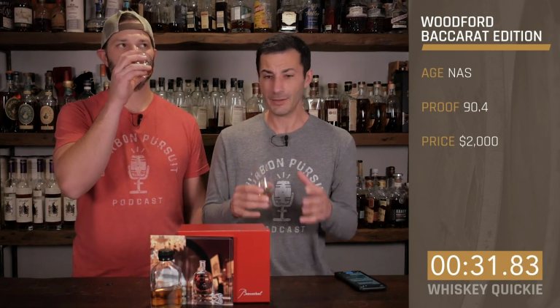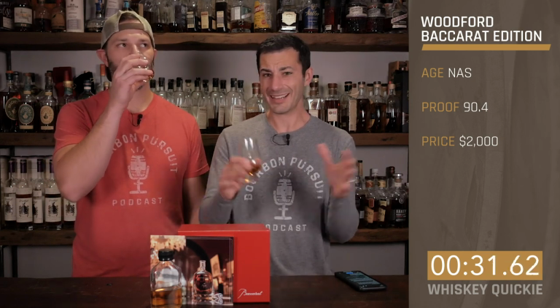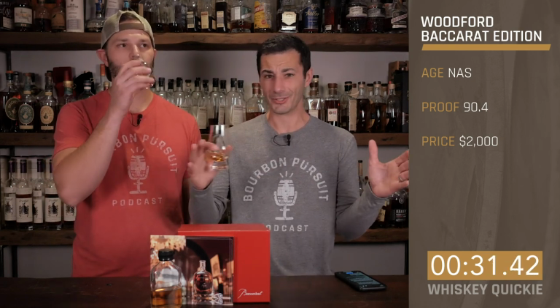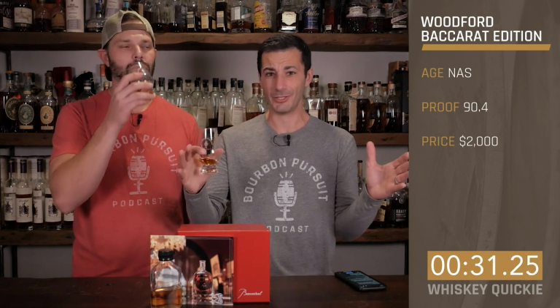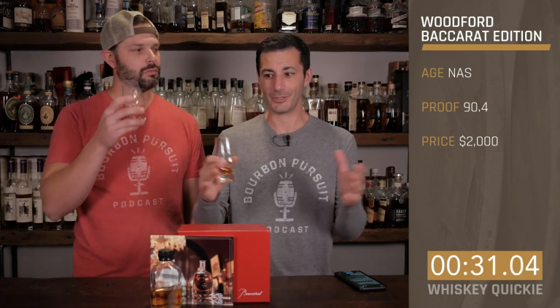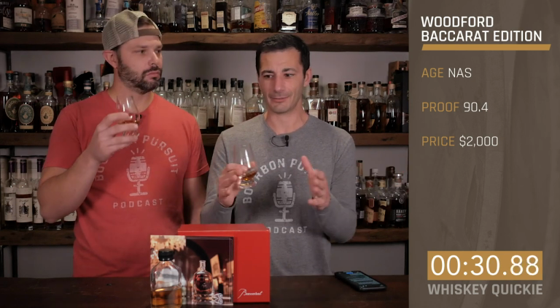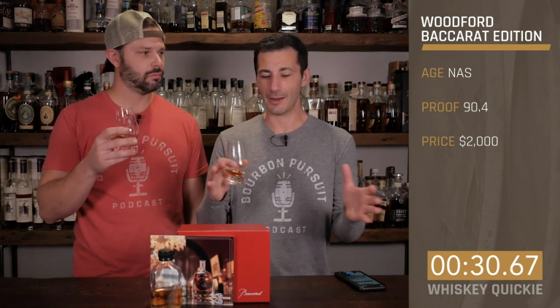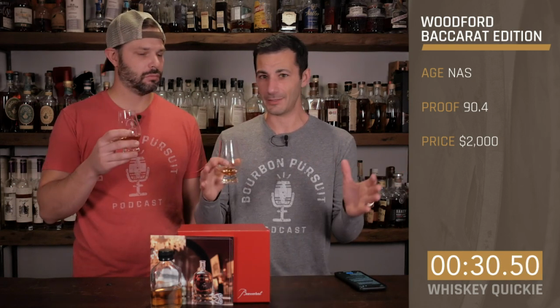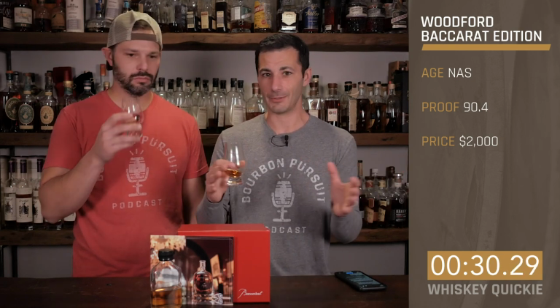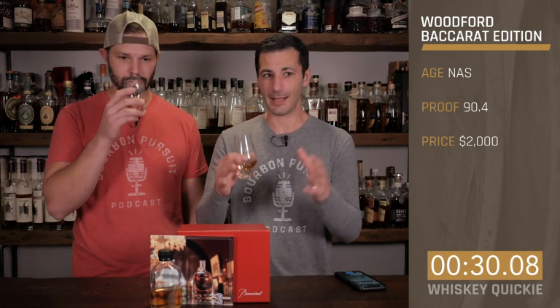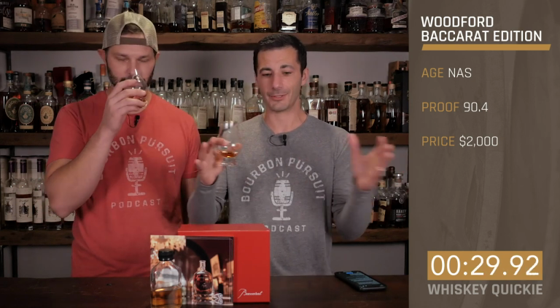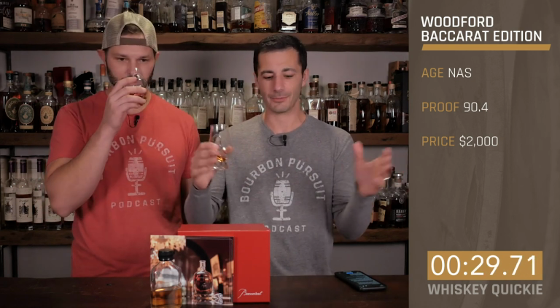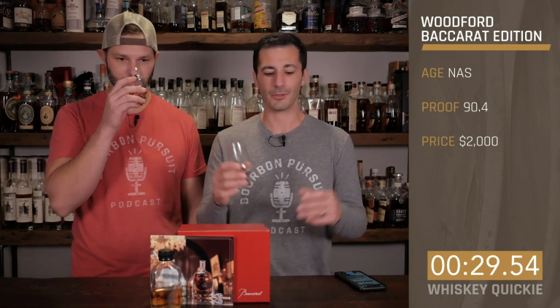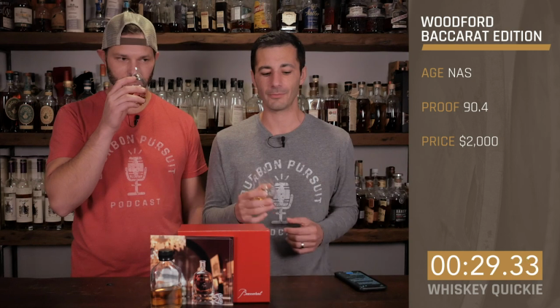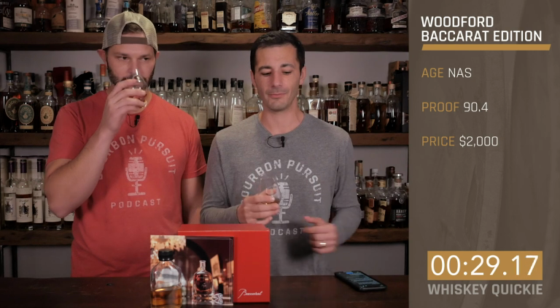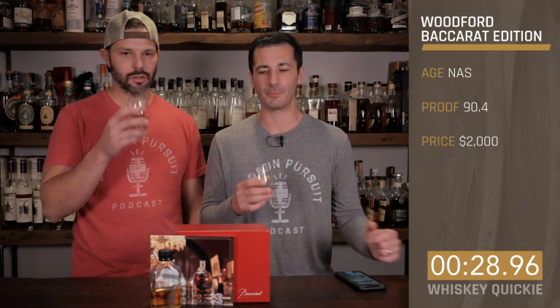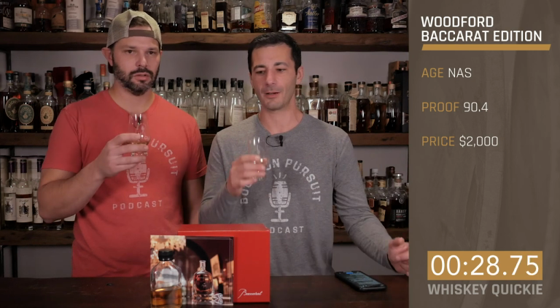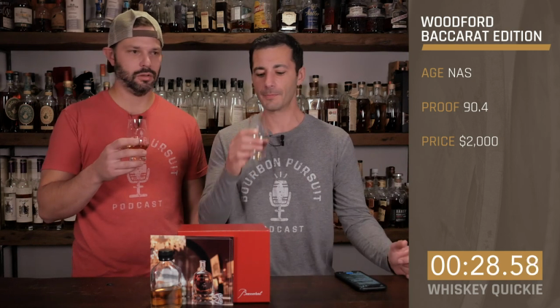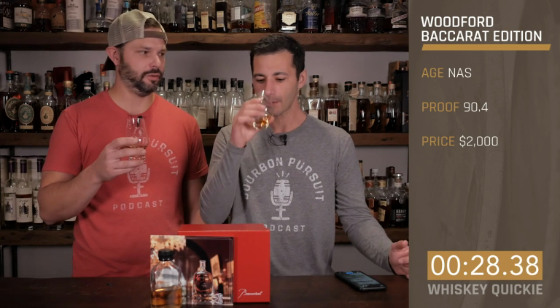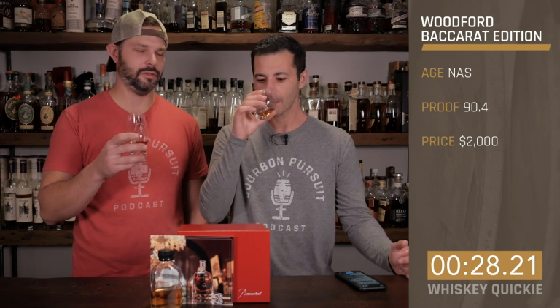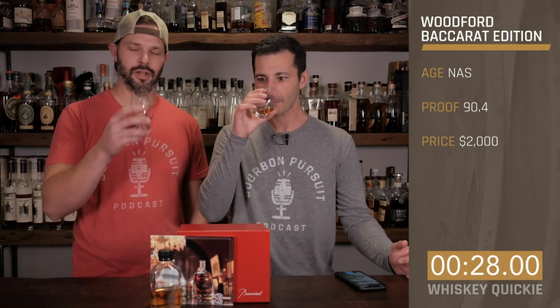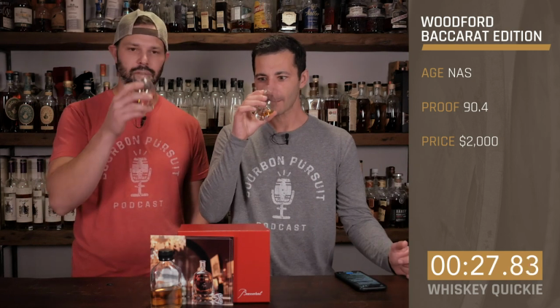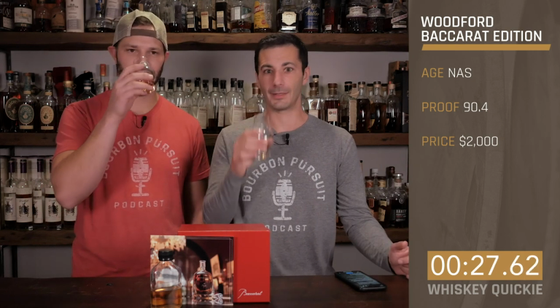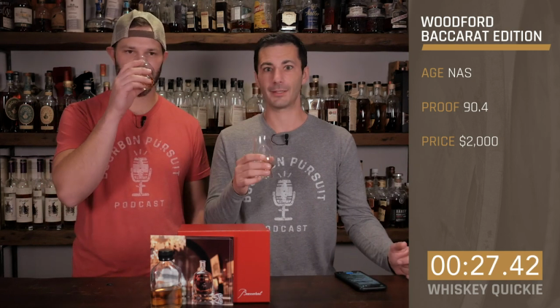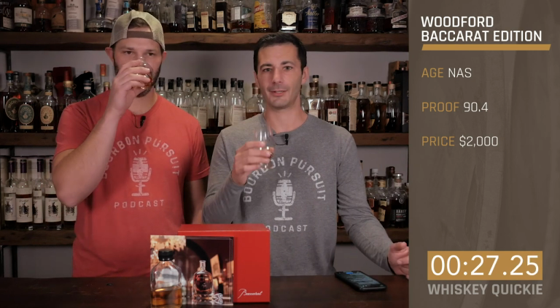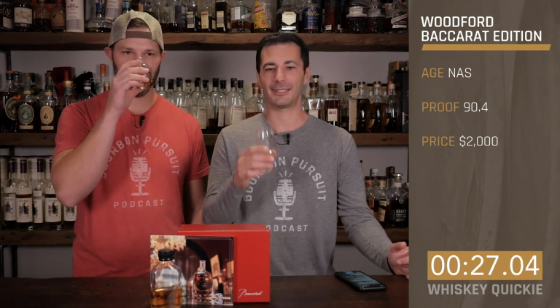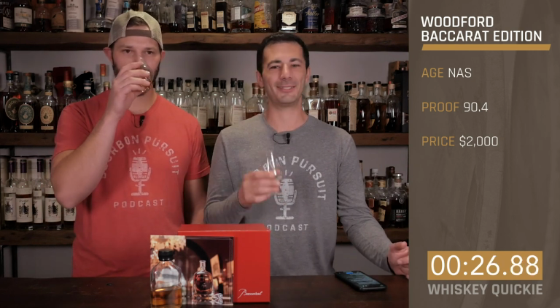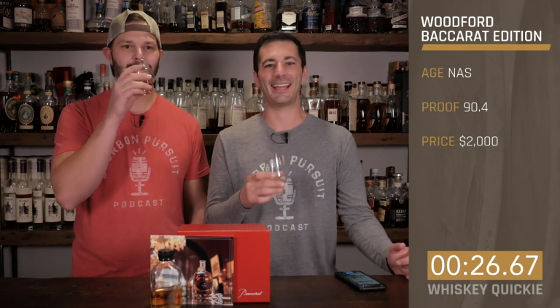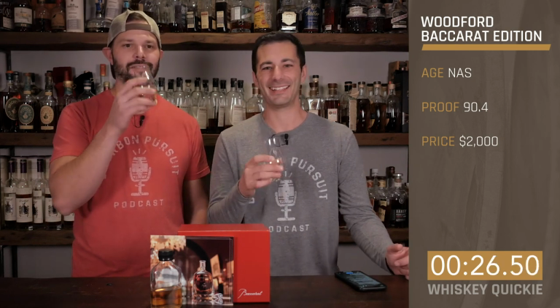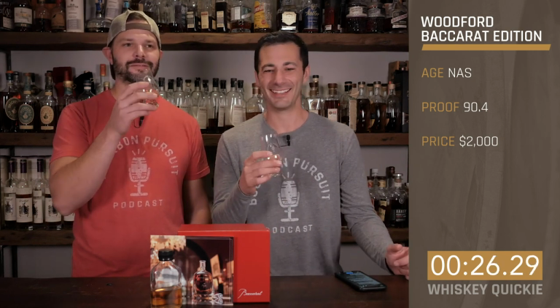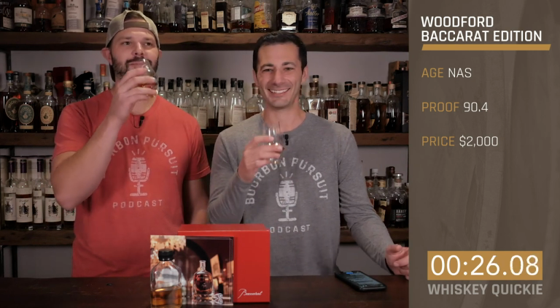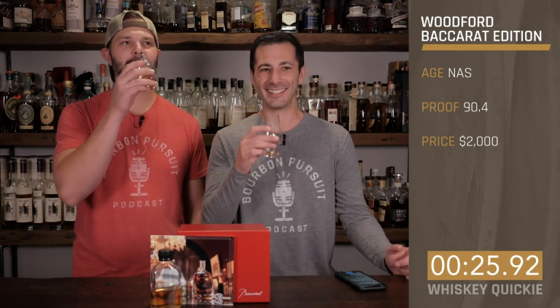Cognac casks are huge — they're not 53 gallons, they're much bigger. They're diesel daddies.